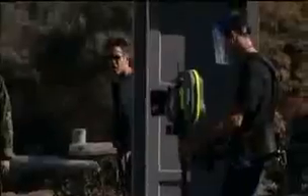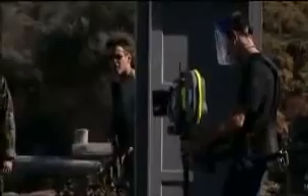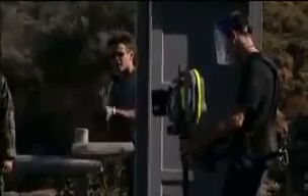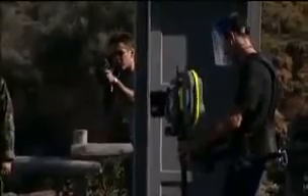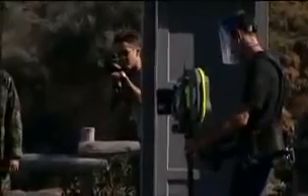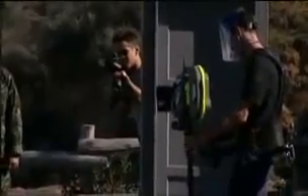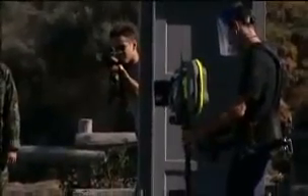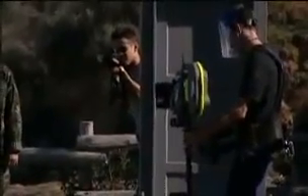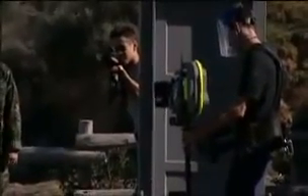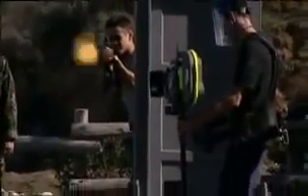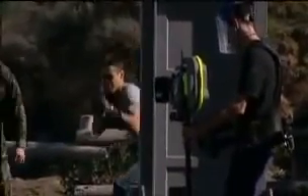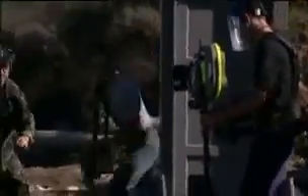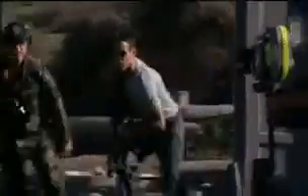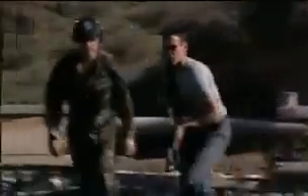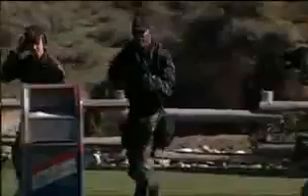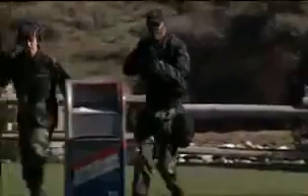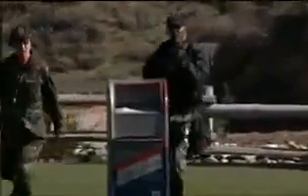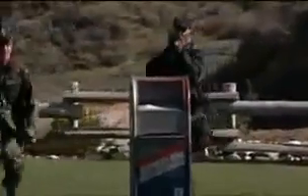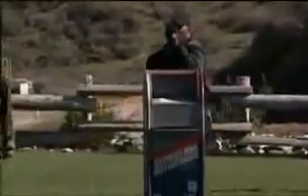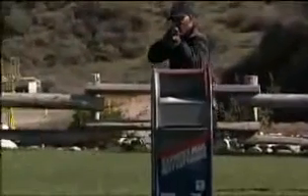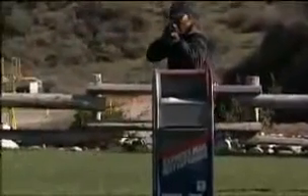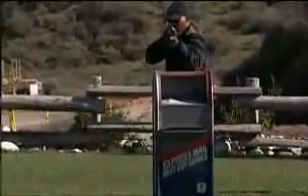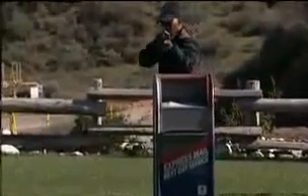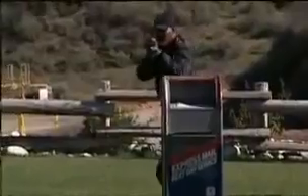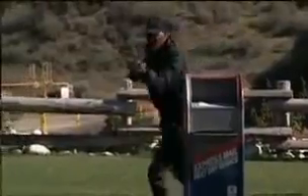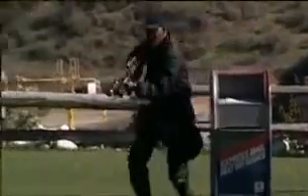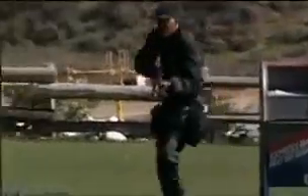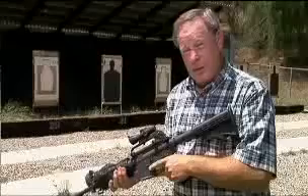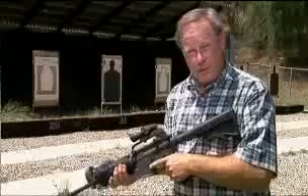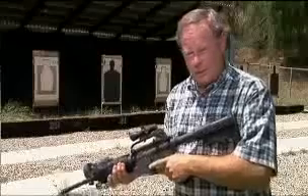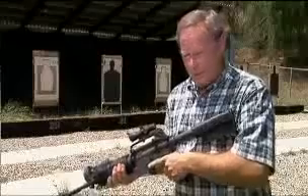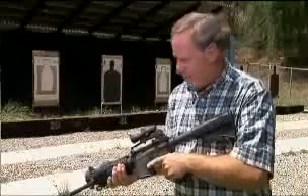Standby! Ready! It's a little bit louder than the MP5. It does shoot a different bullet than the MP5.